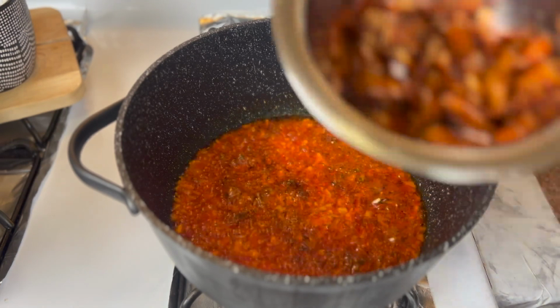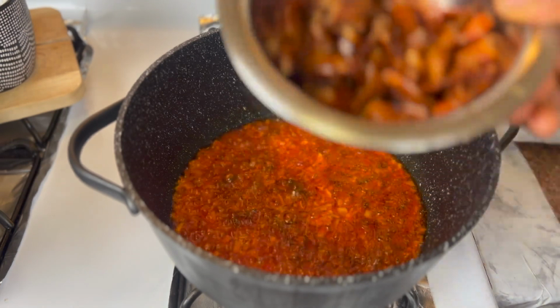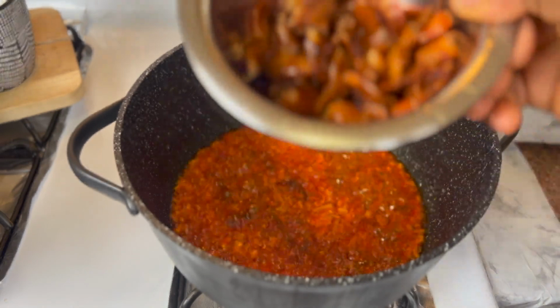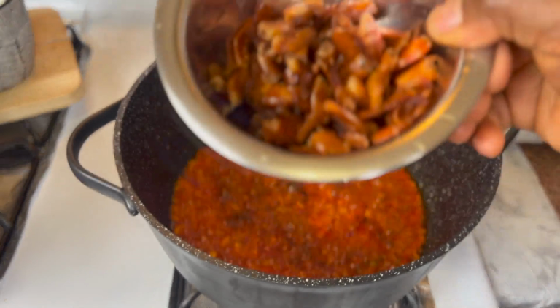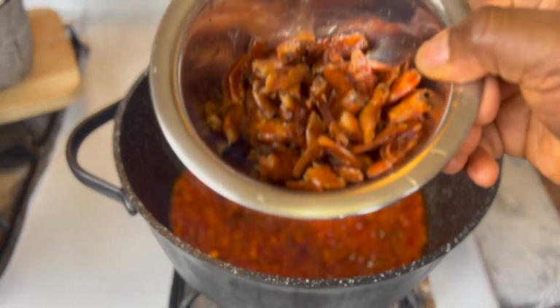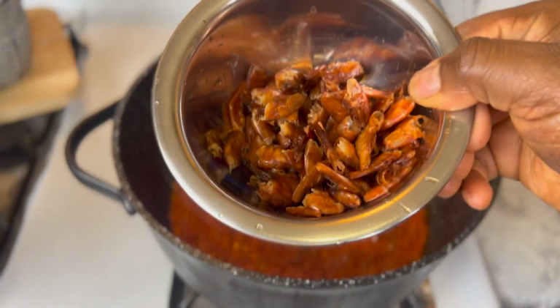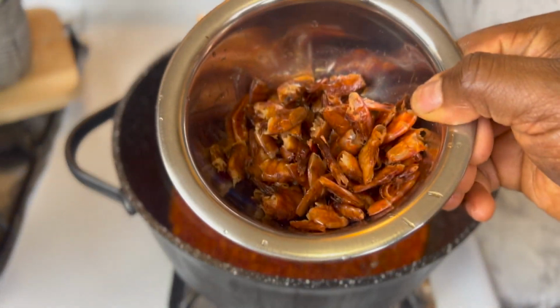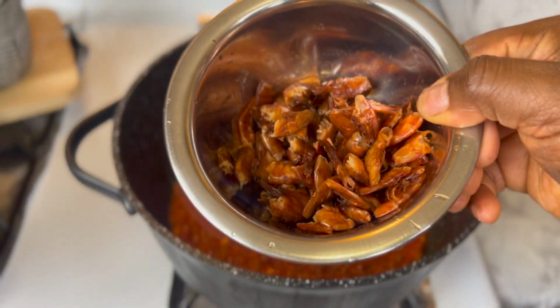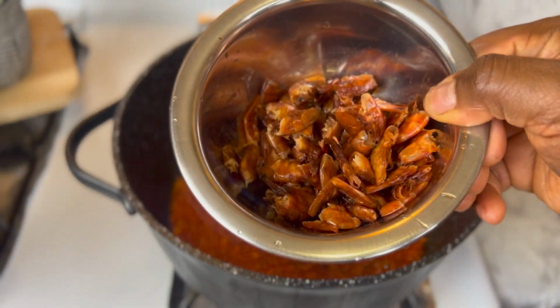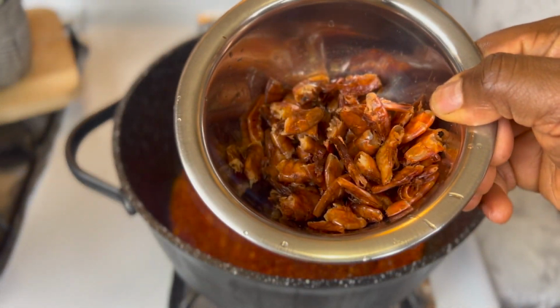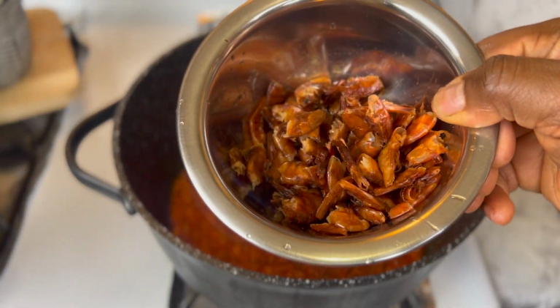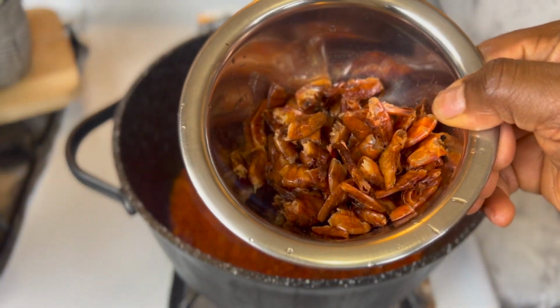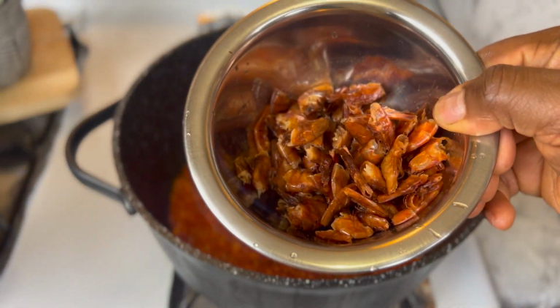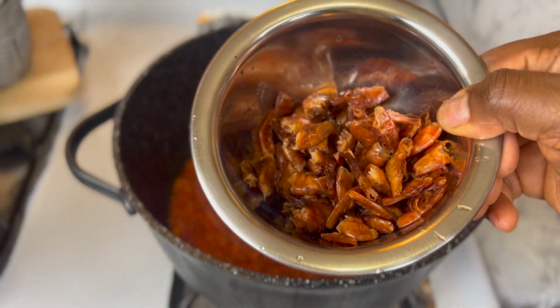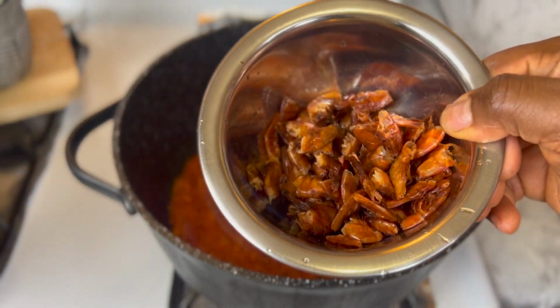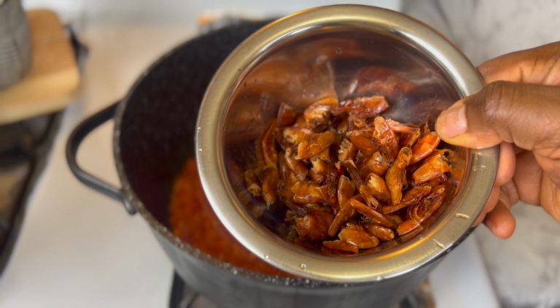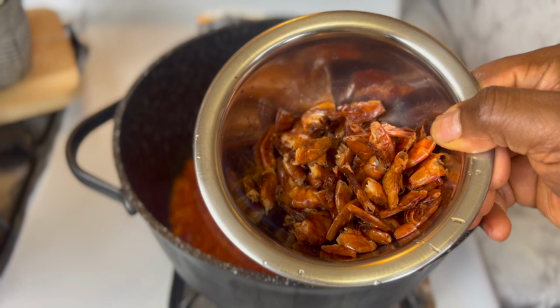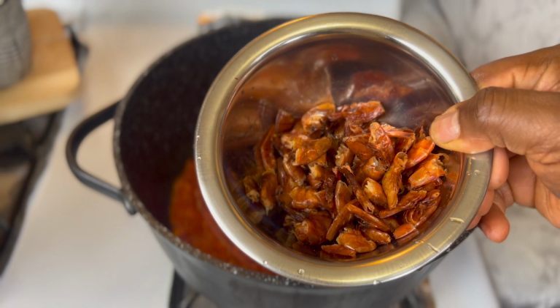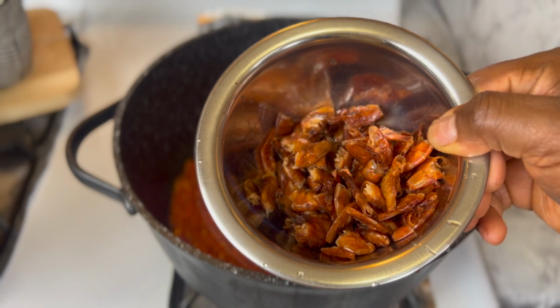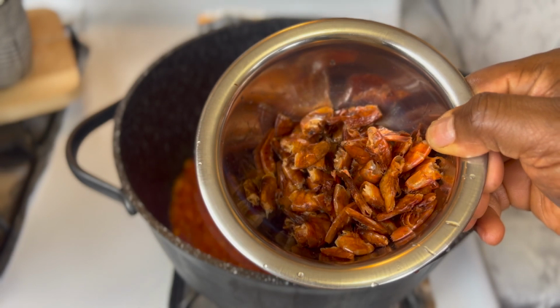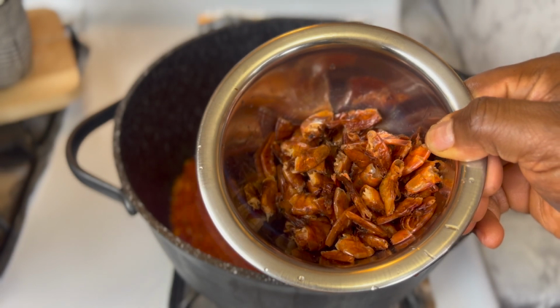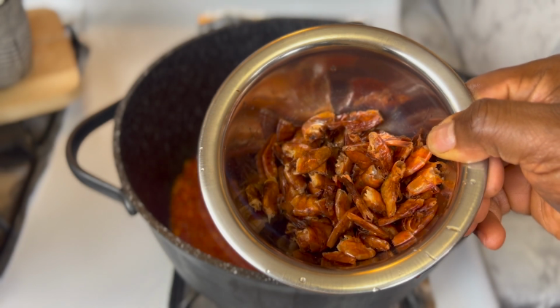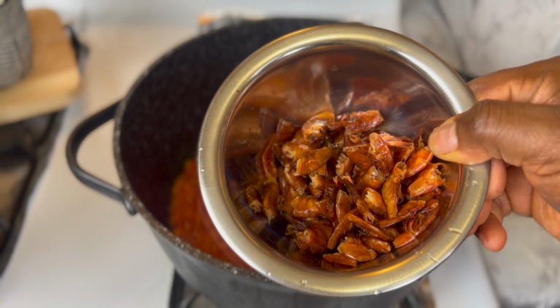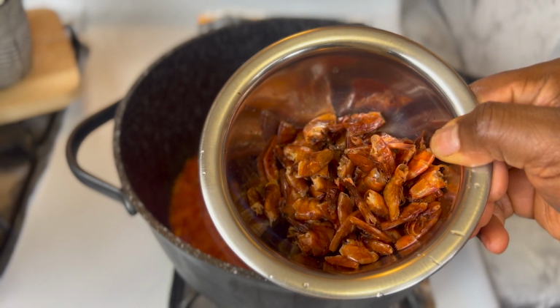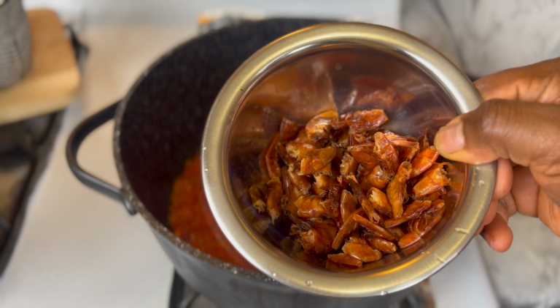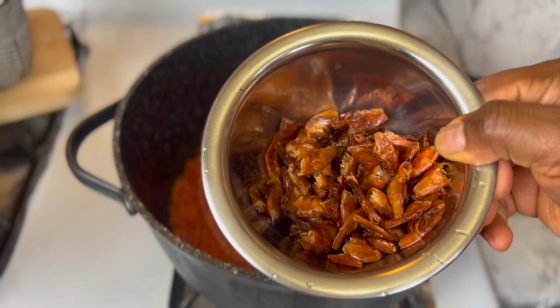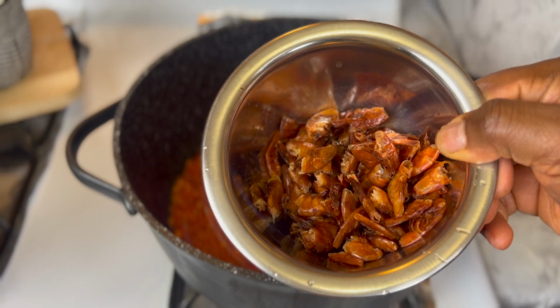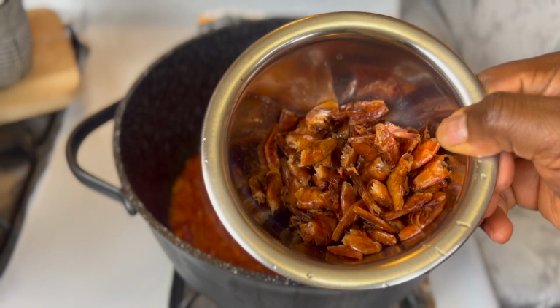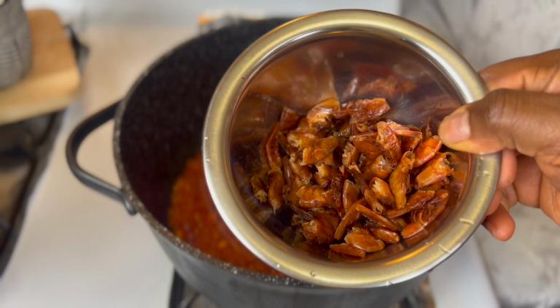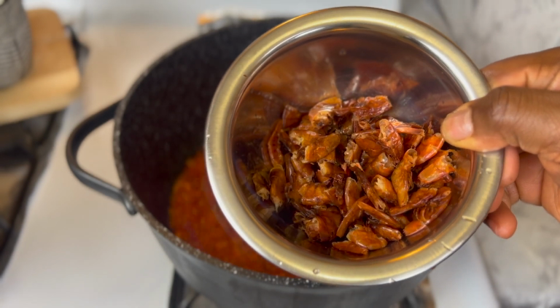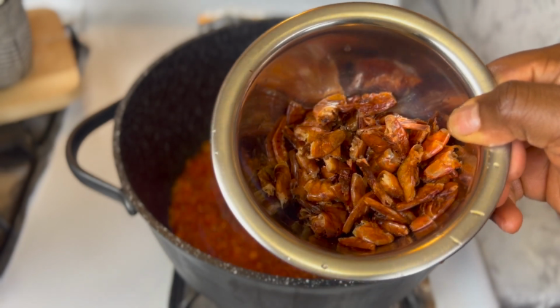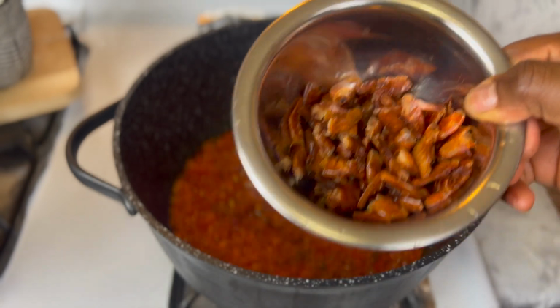I'm then going to go in with the smoked prawns. I've removed the head and the tail.